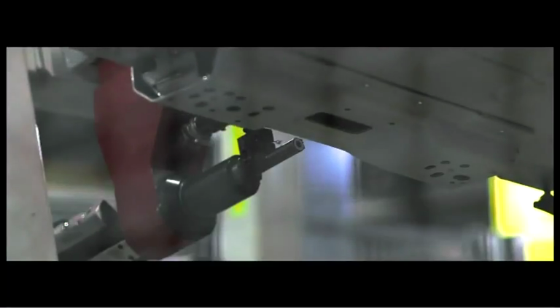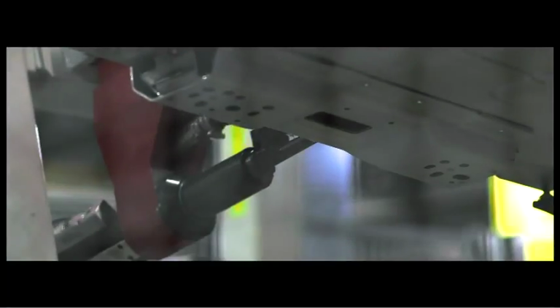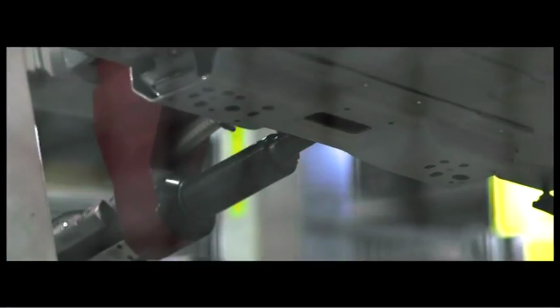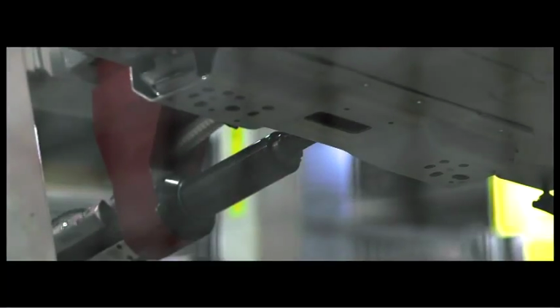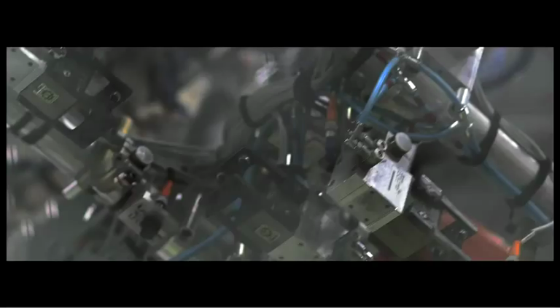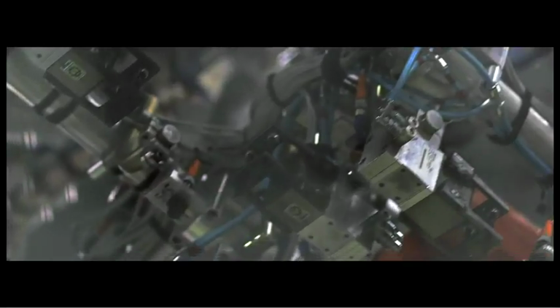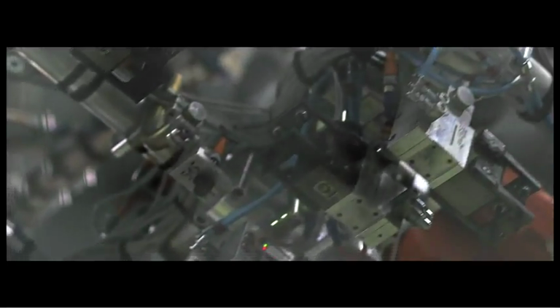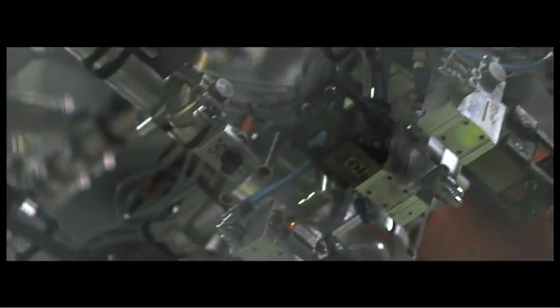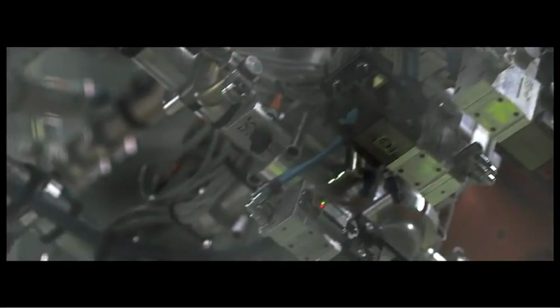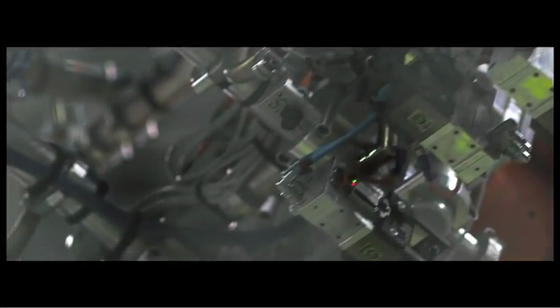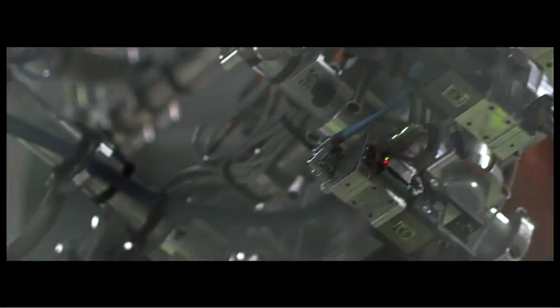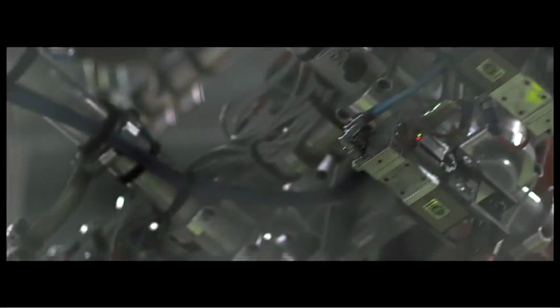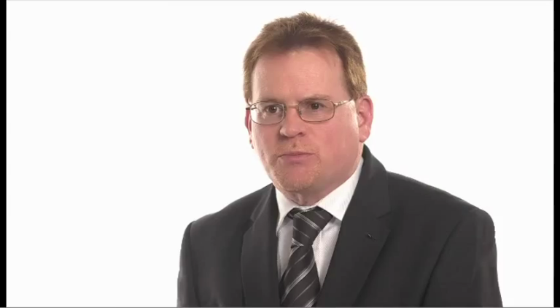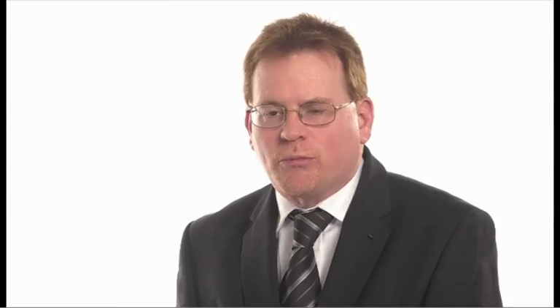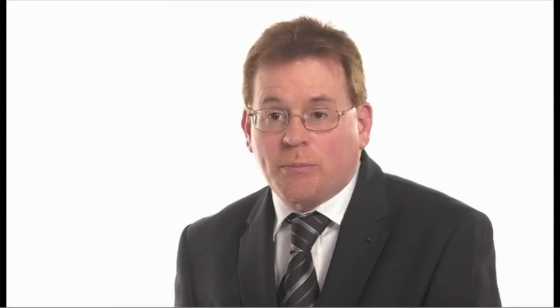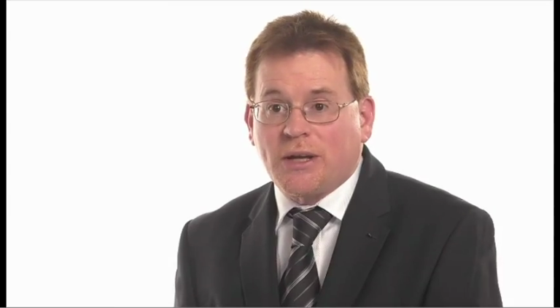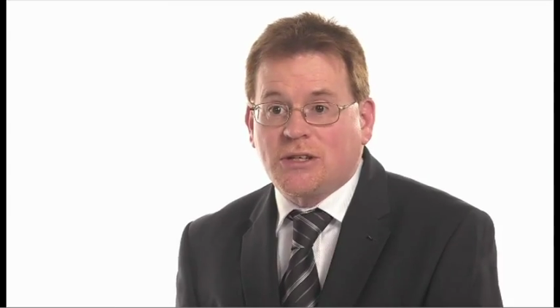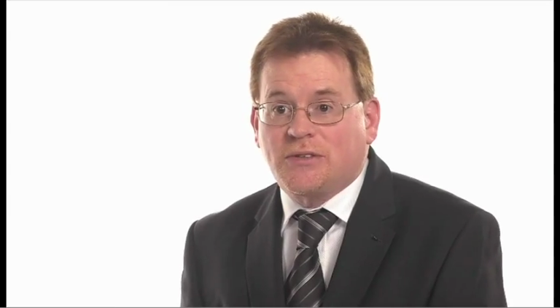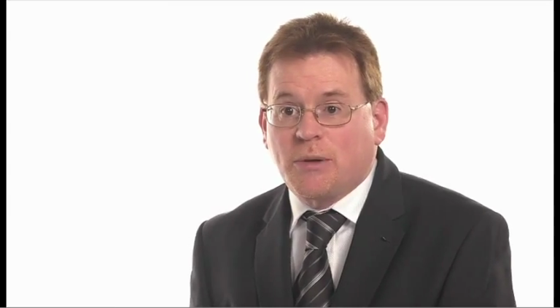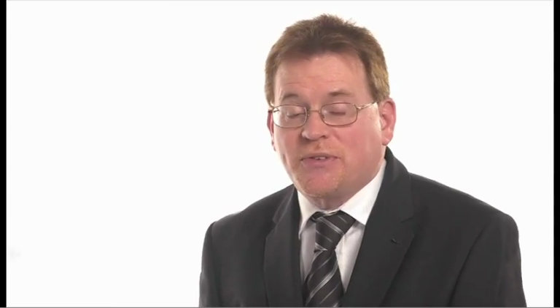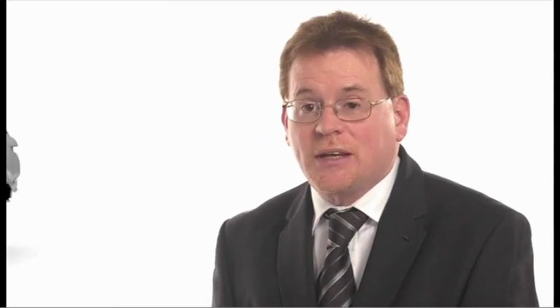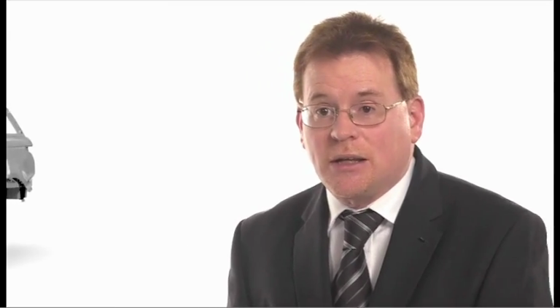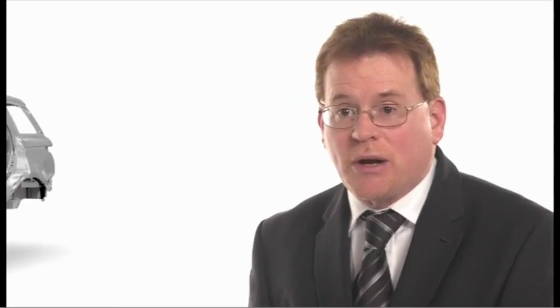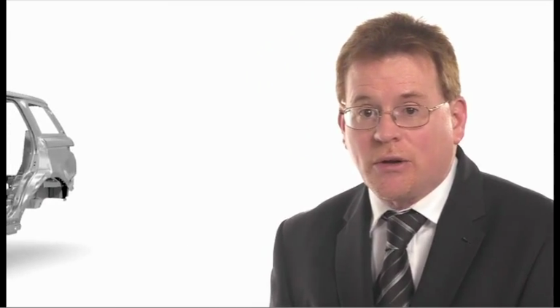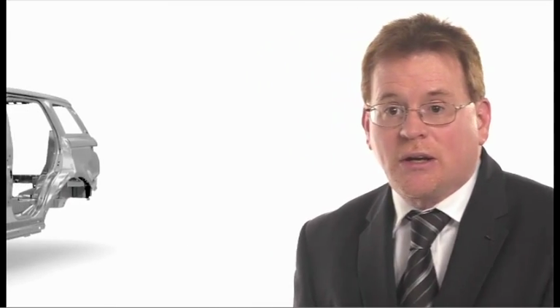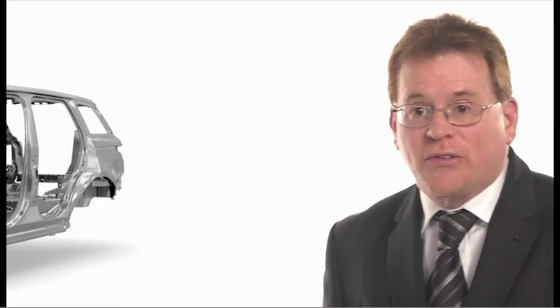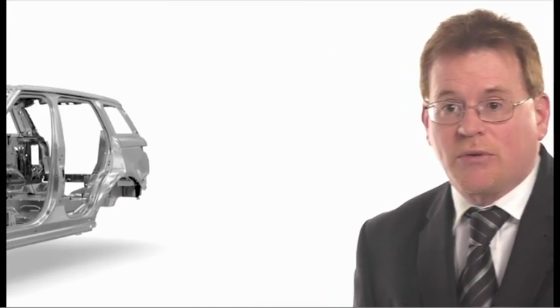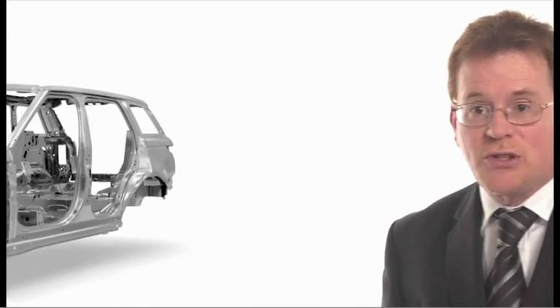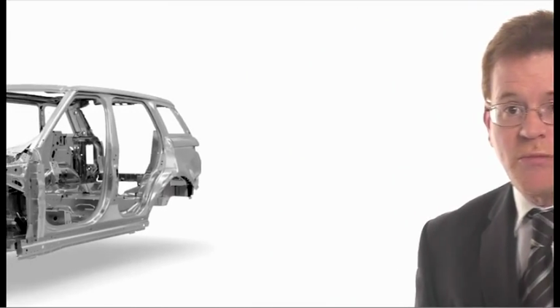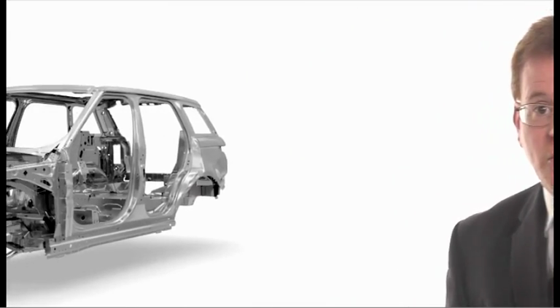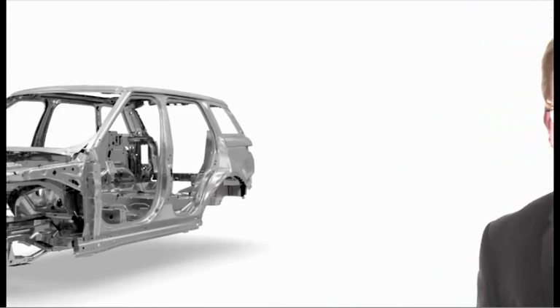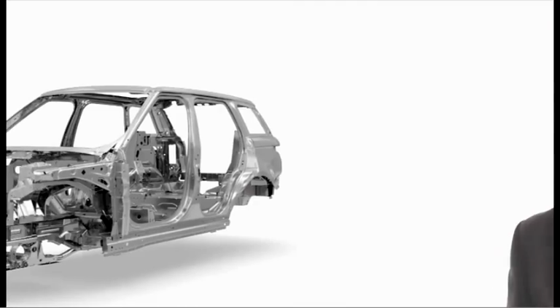So what is so special about the body on the new Range Rover Sport? Well, the body engineering team are particularly proud of some of the achievements that we've made.